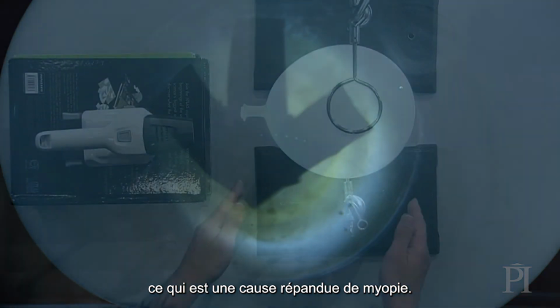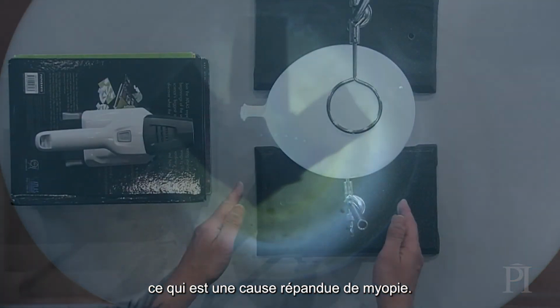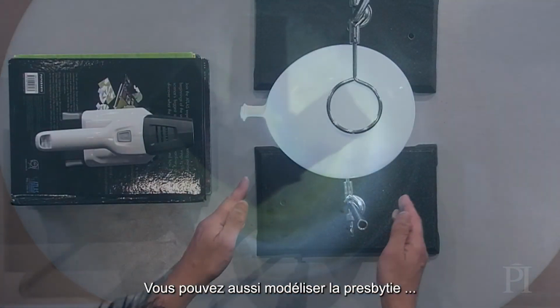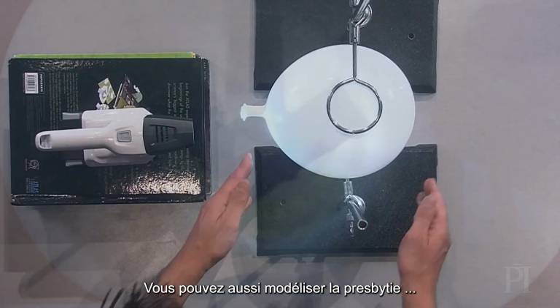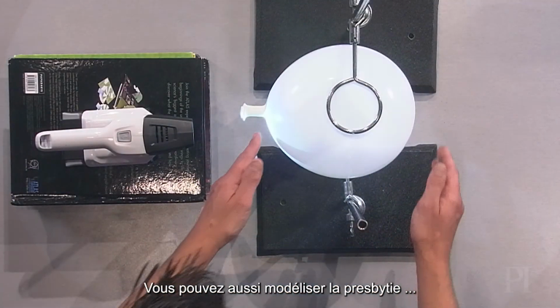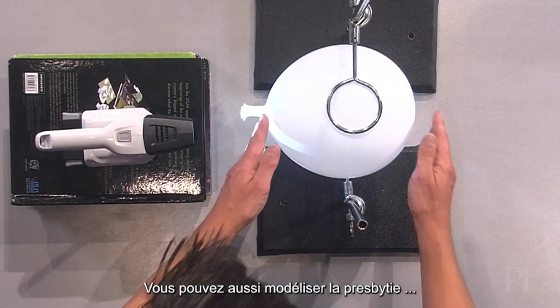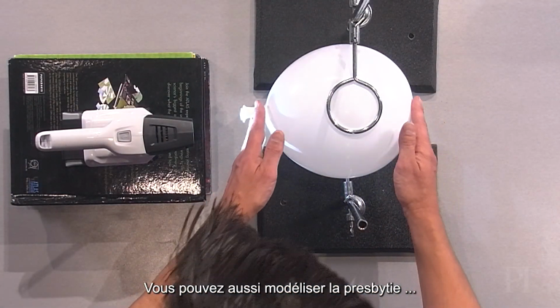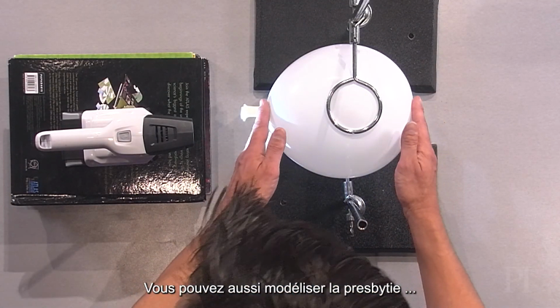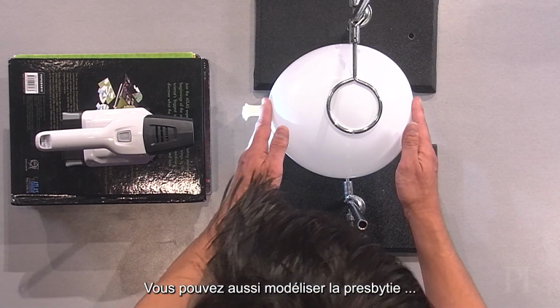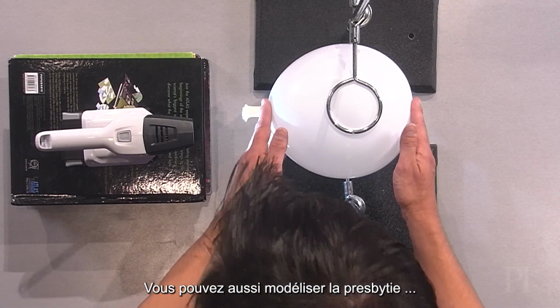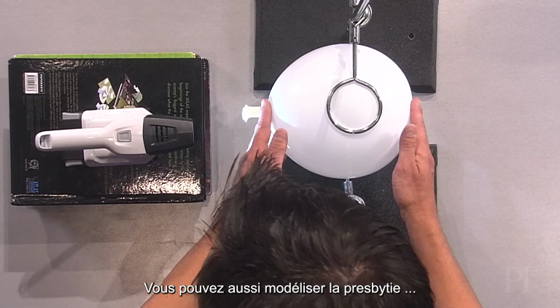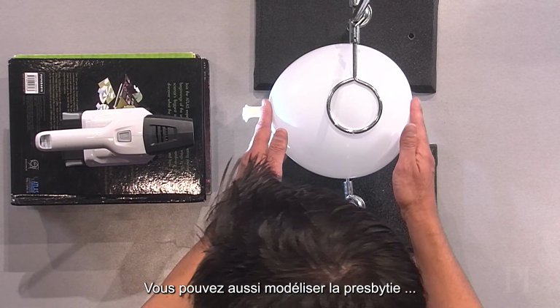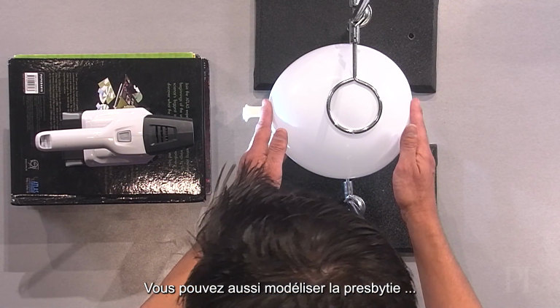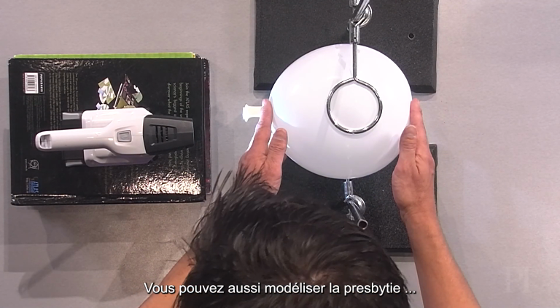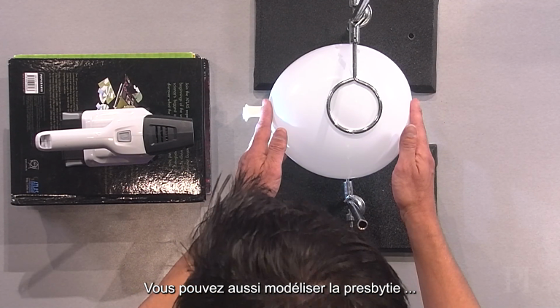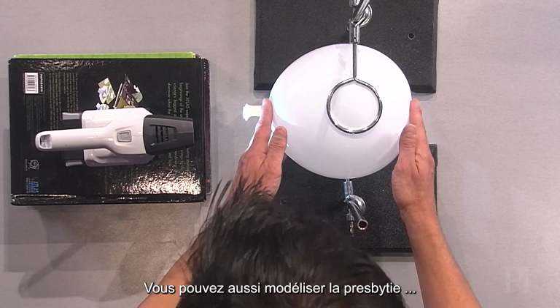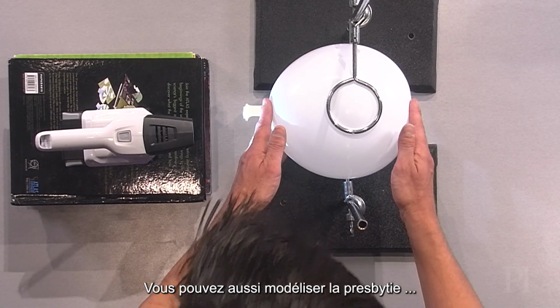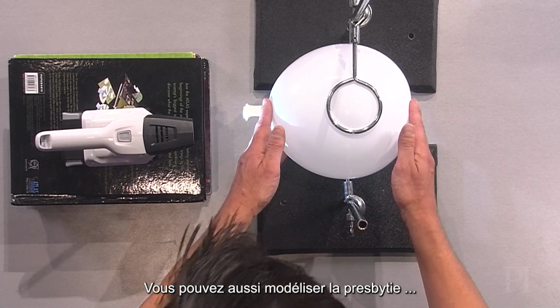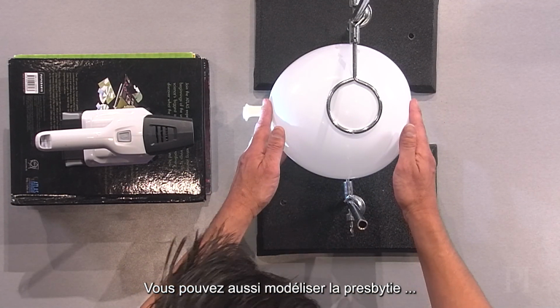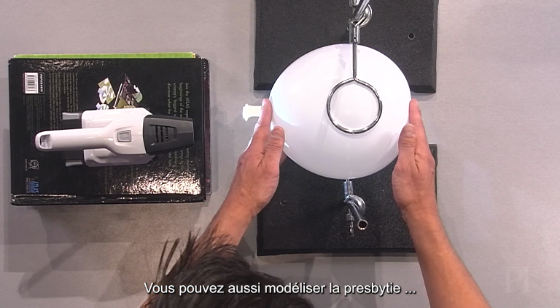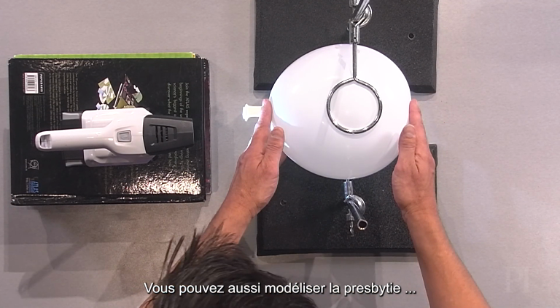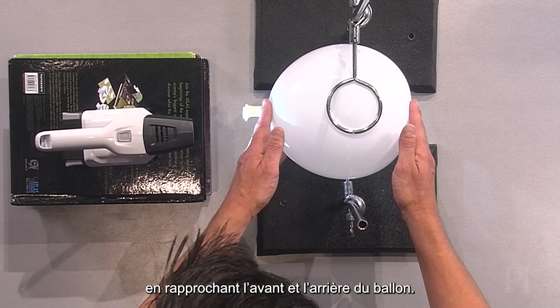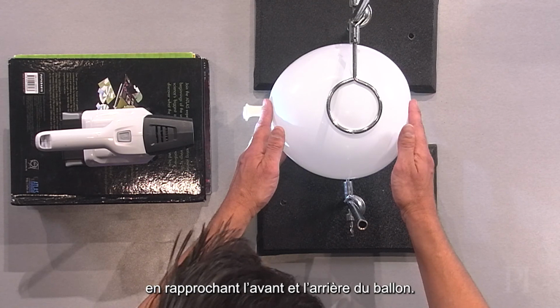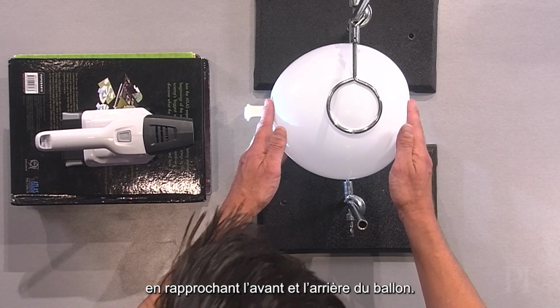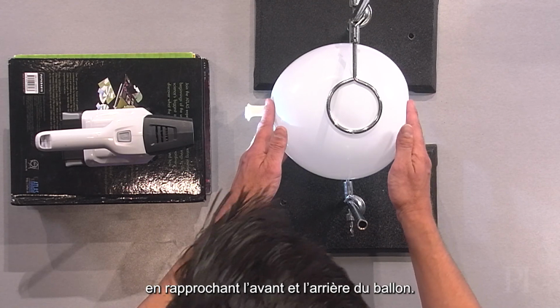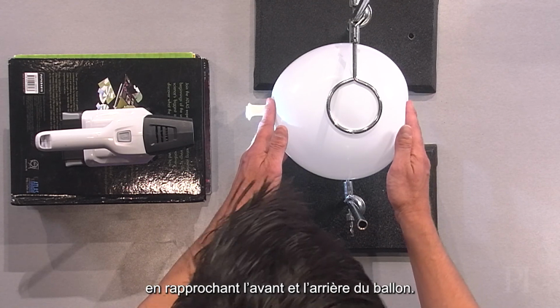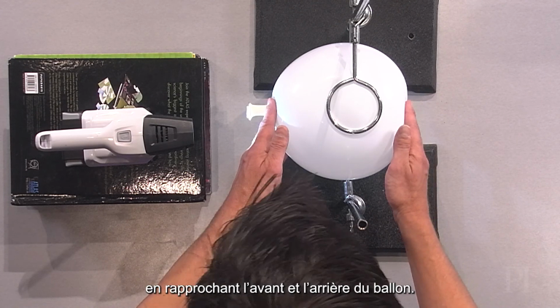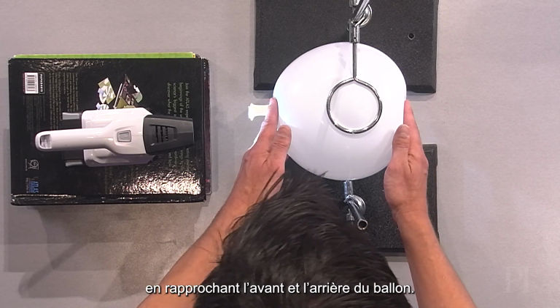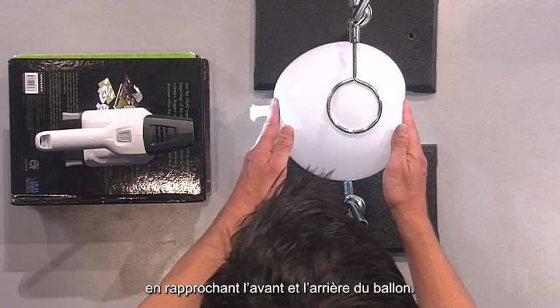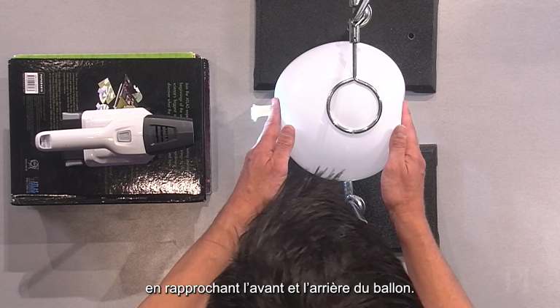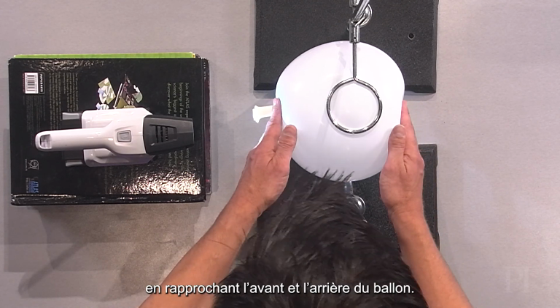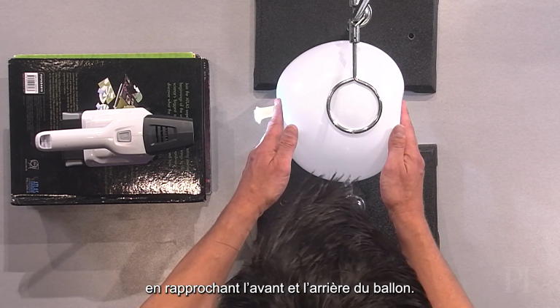You can also model far-sightedness by squeezing the balloon at the front and the back.